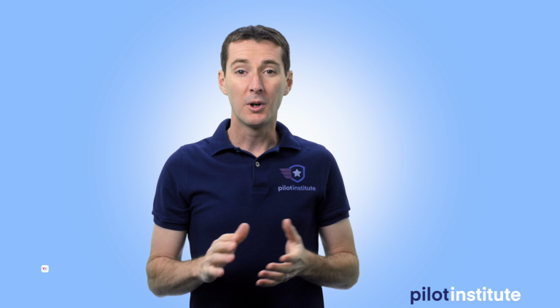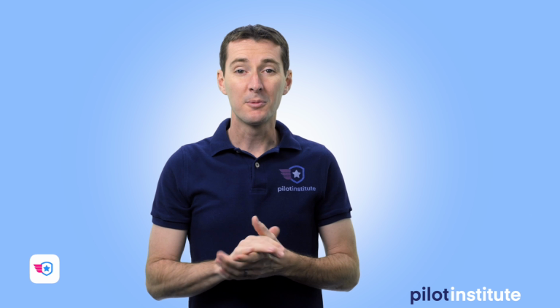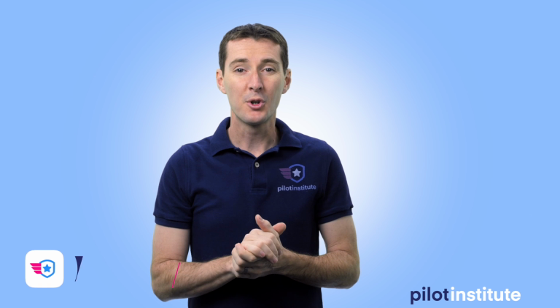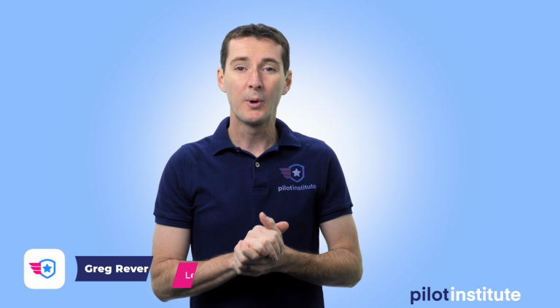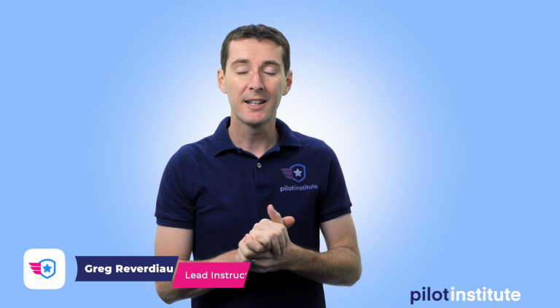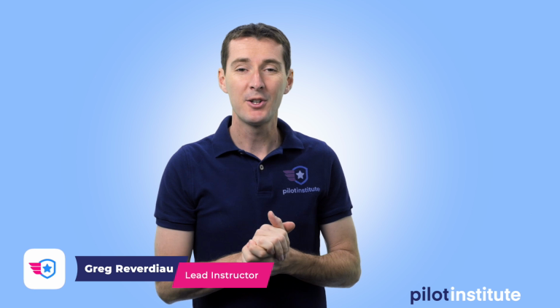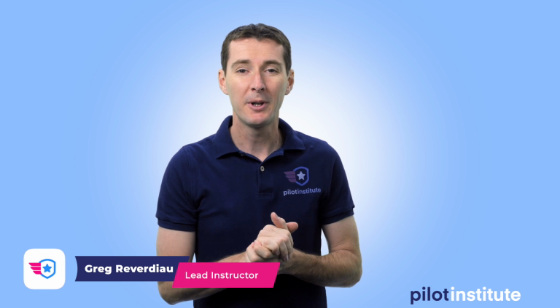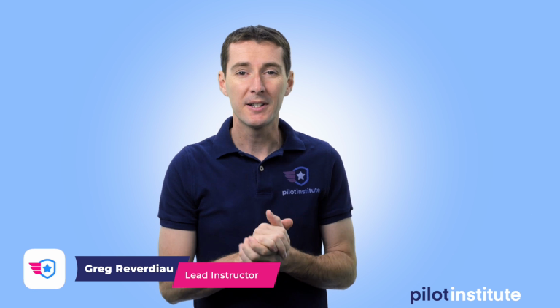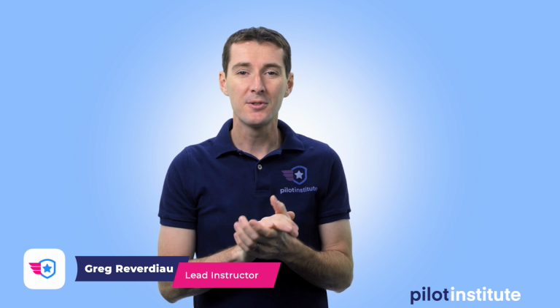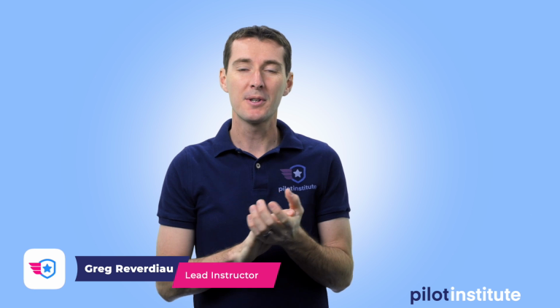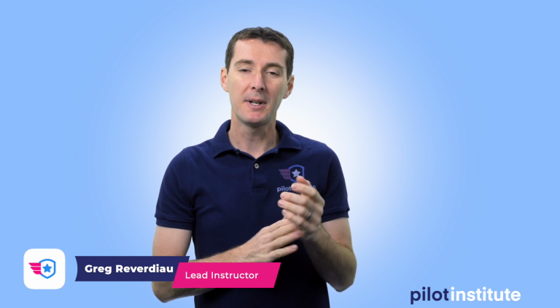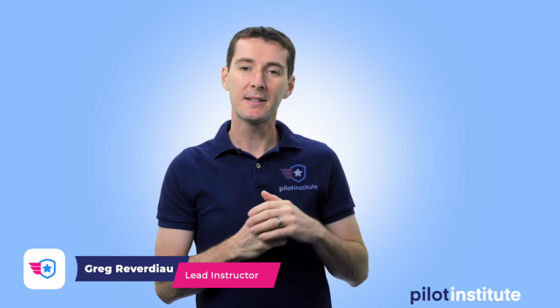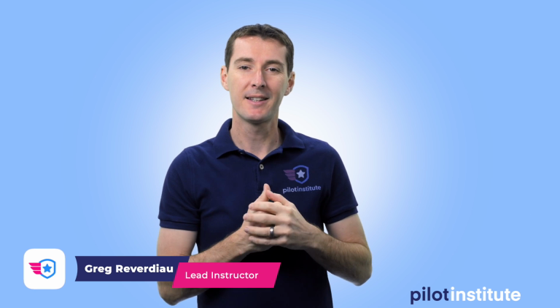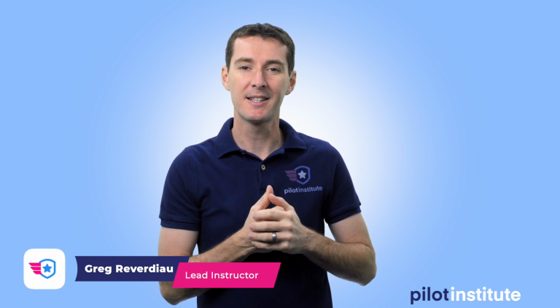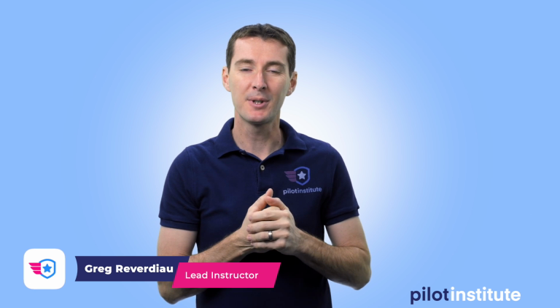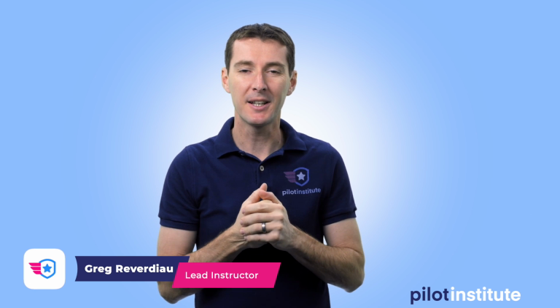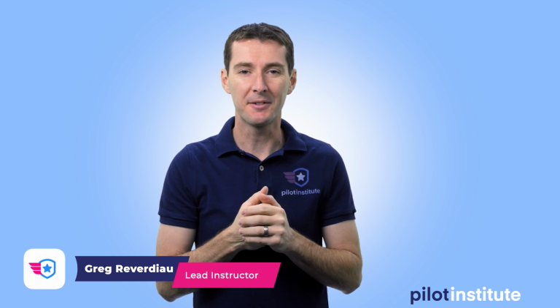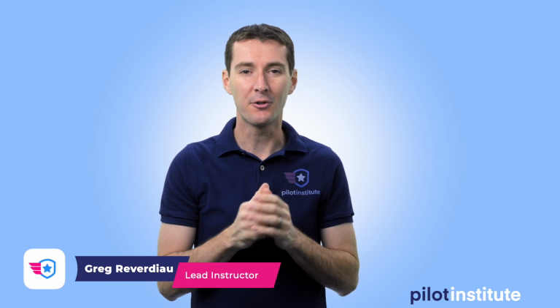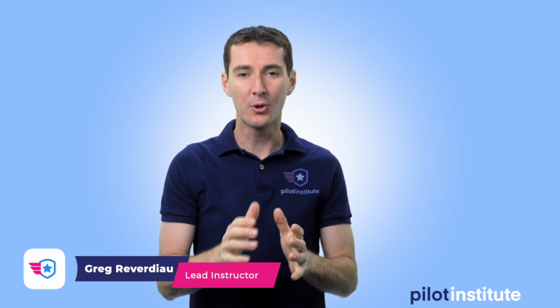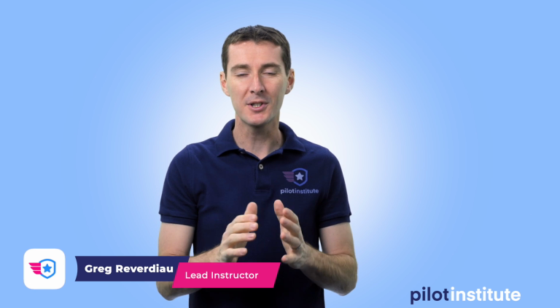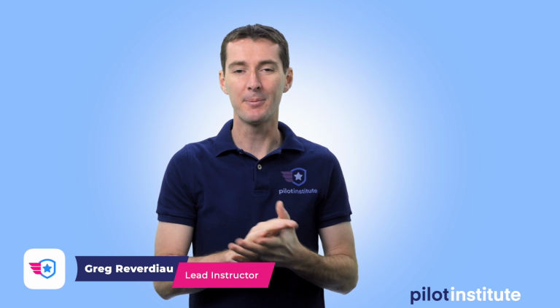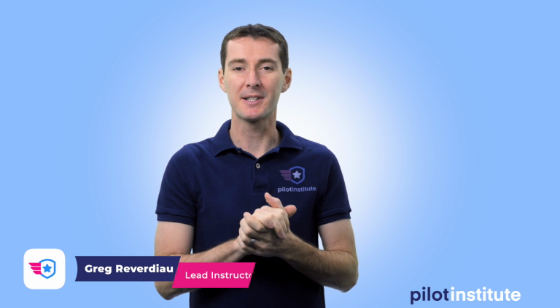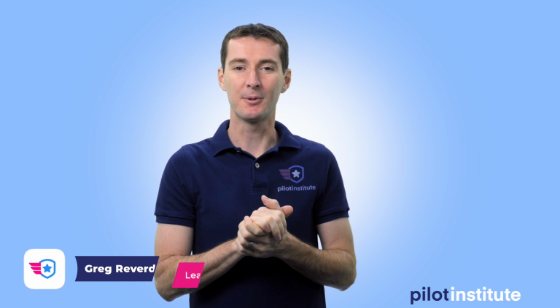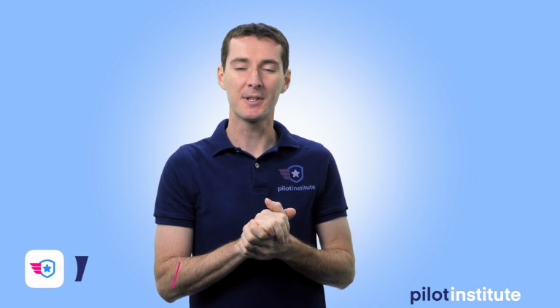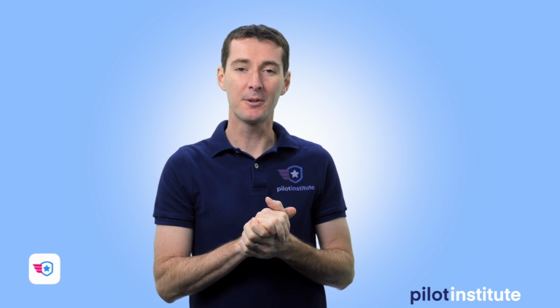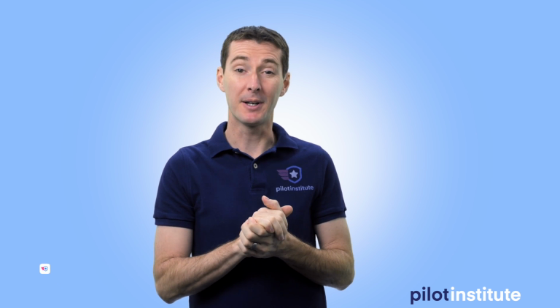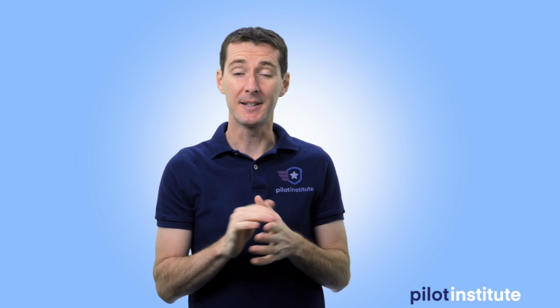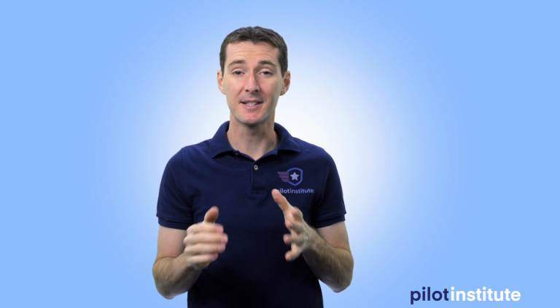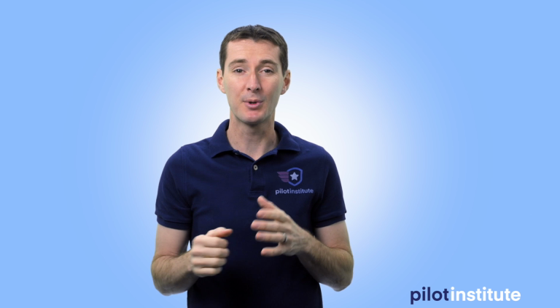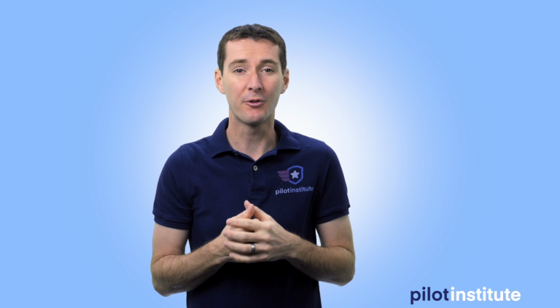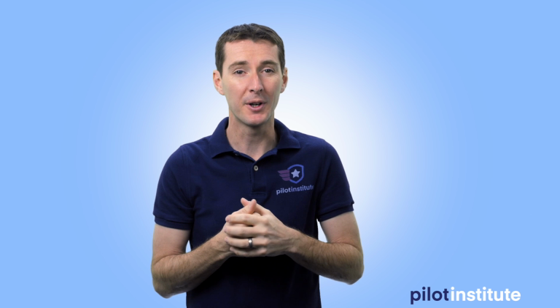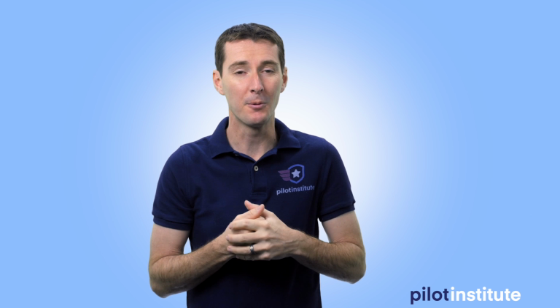Welcome to your weekly UAS news update. This week I've got four topics I want to talk about, and this is week 41.